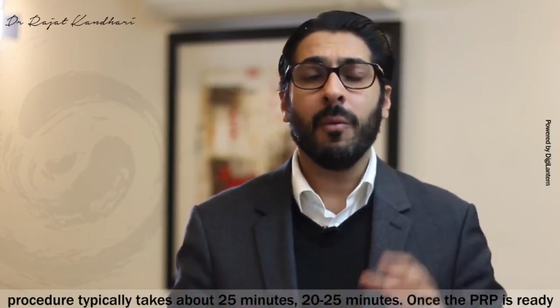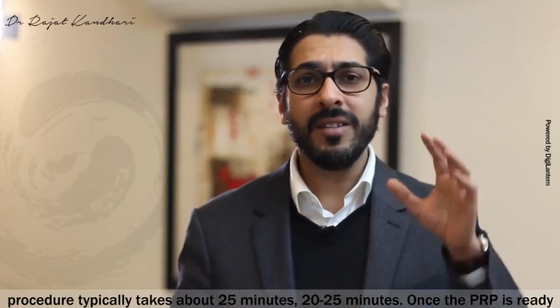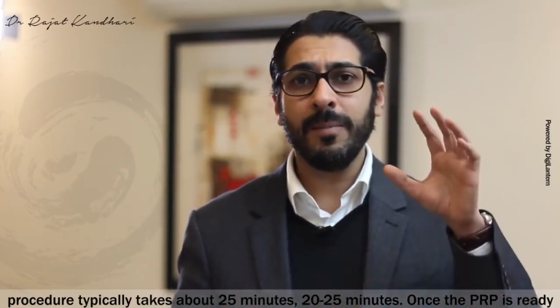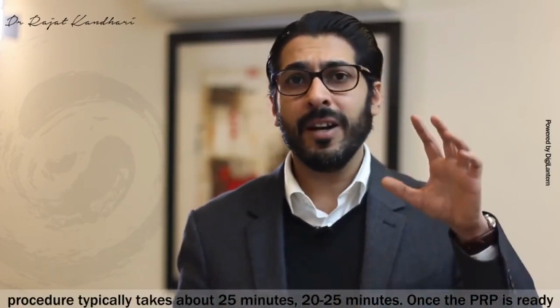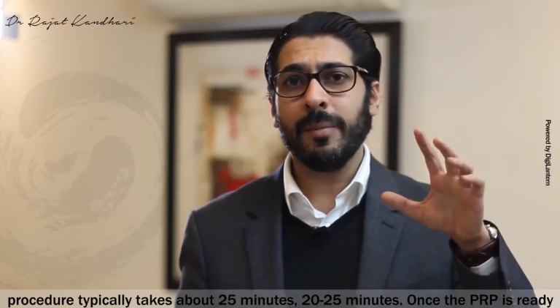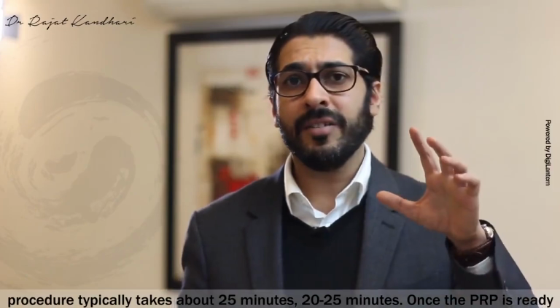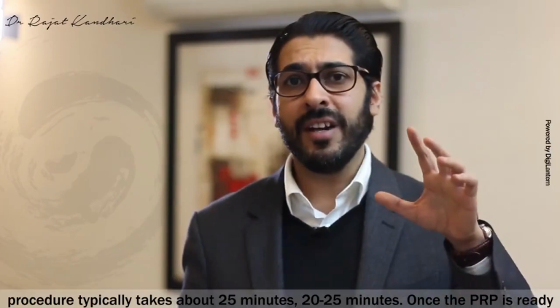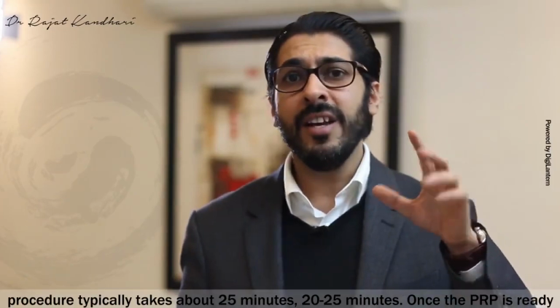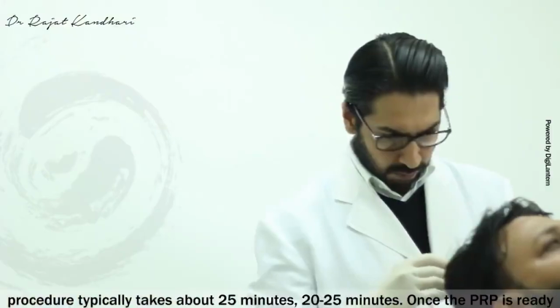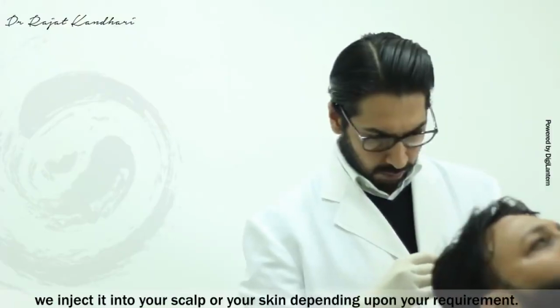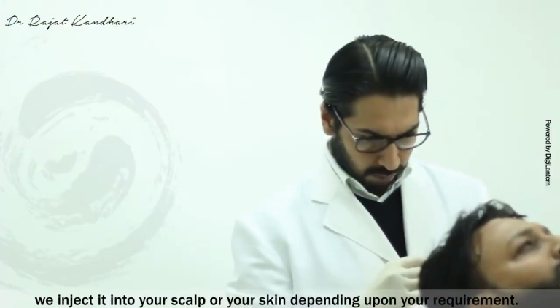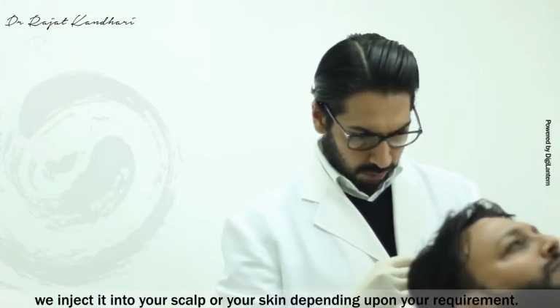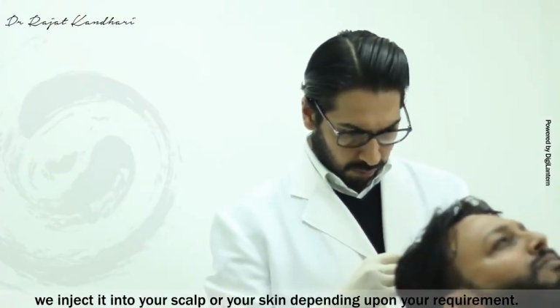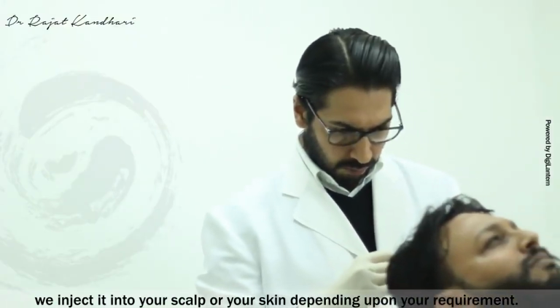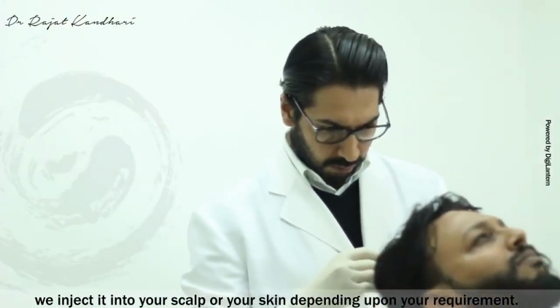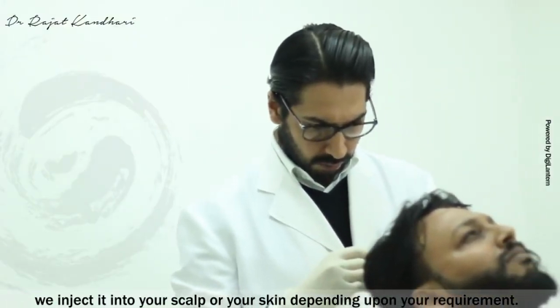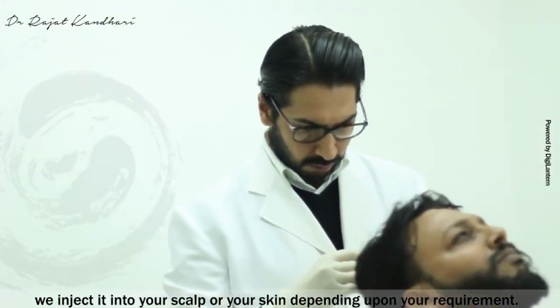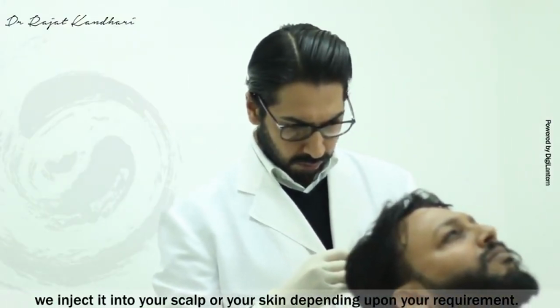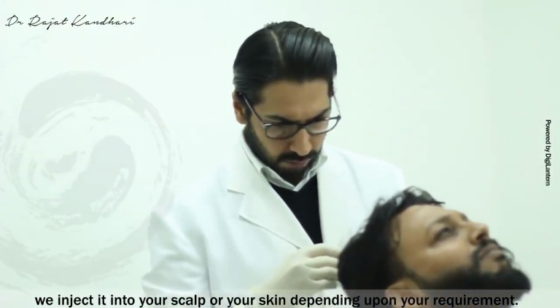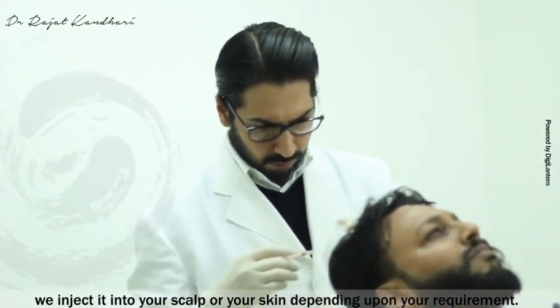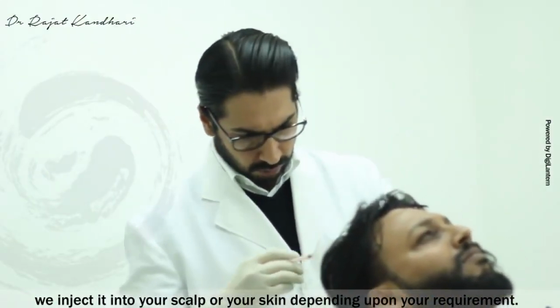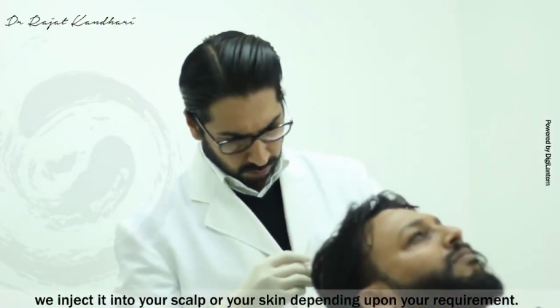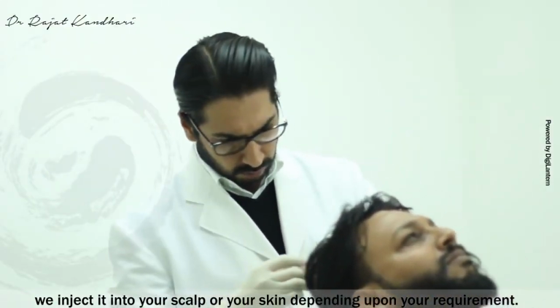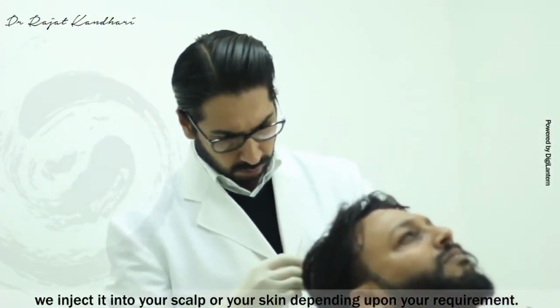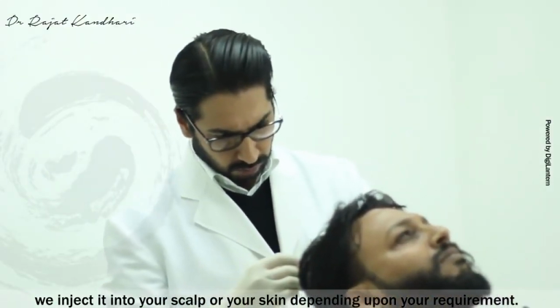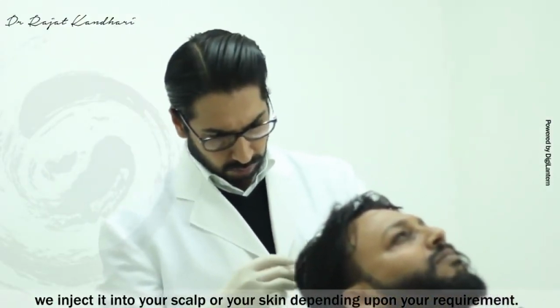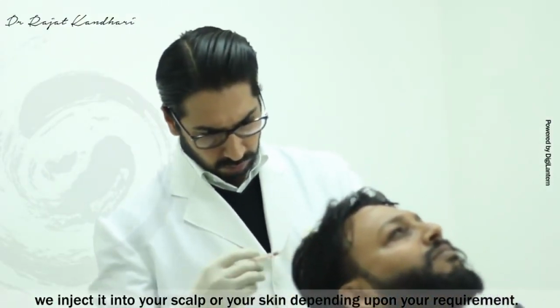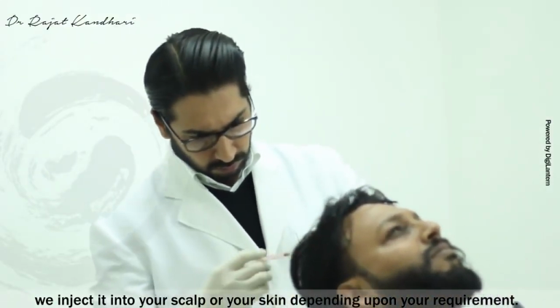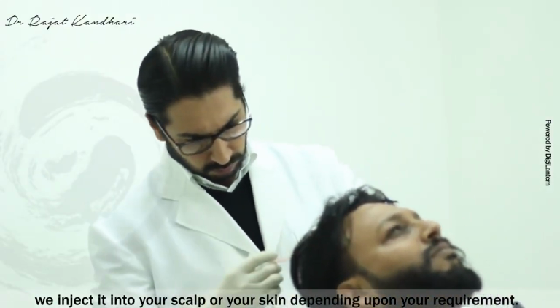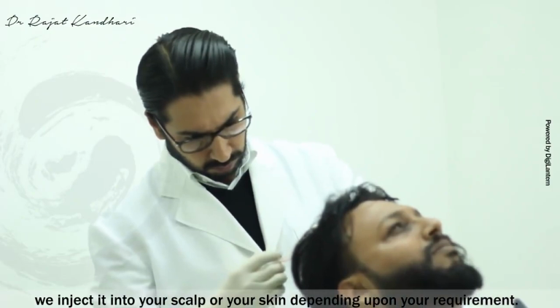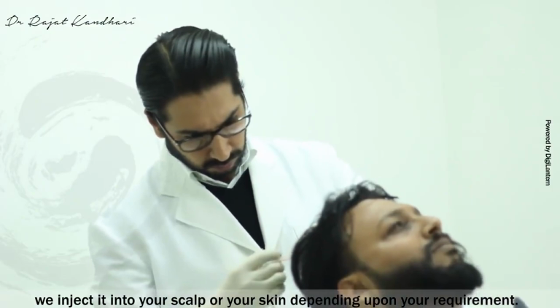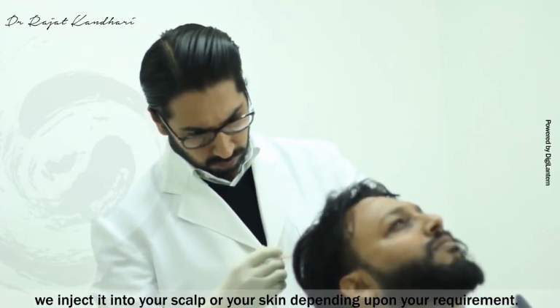Once the PRP is ready, we inject it into your scalp or your skin, depending upon your requirement.